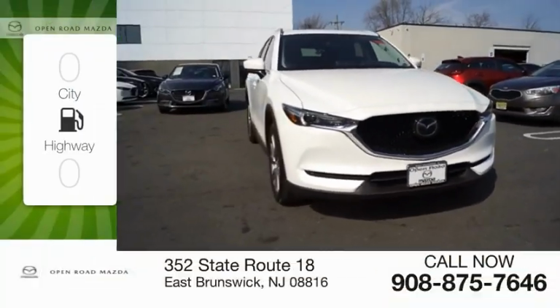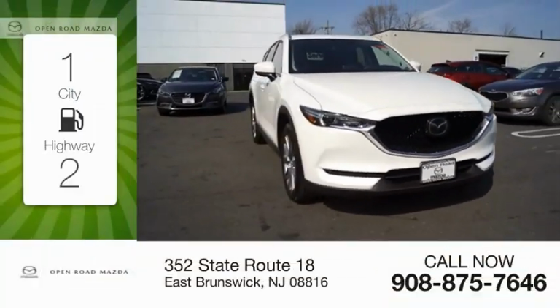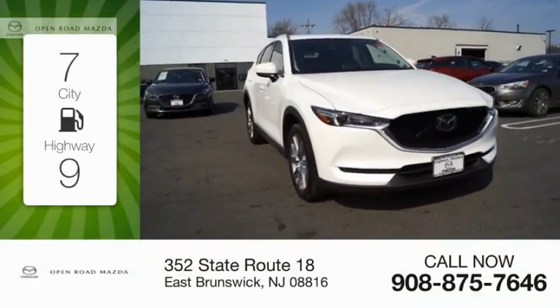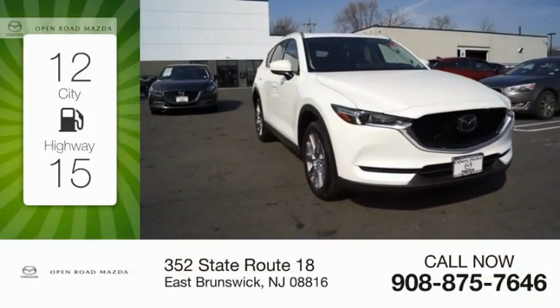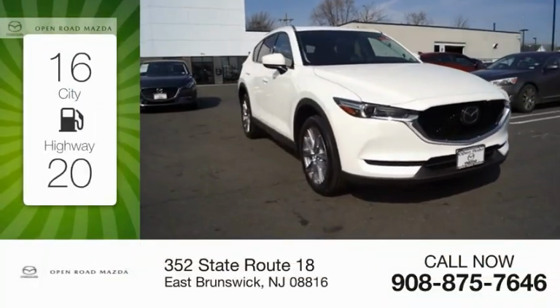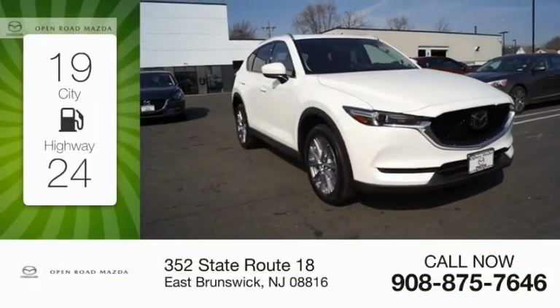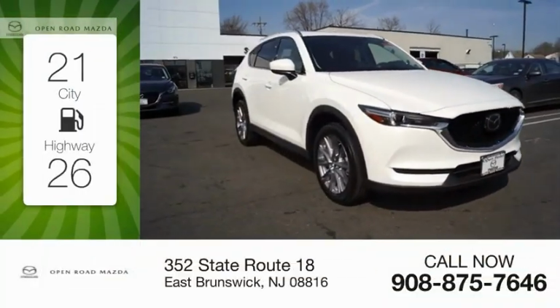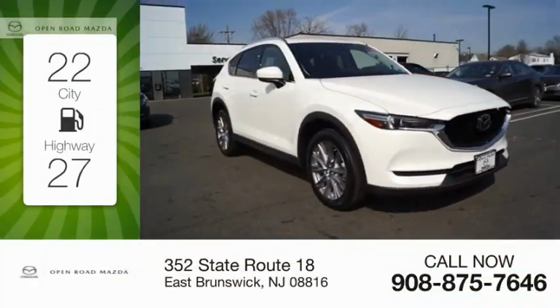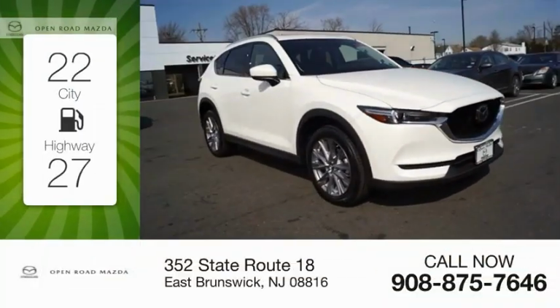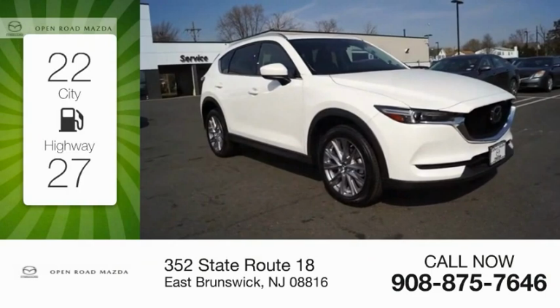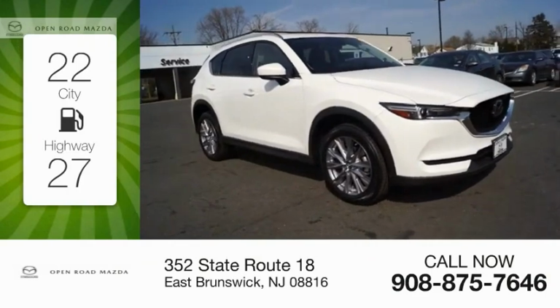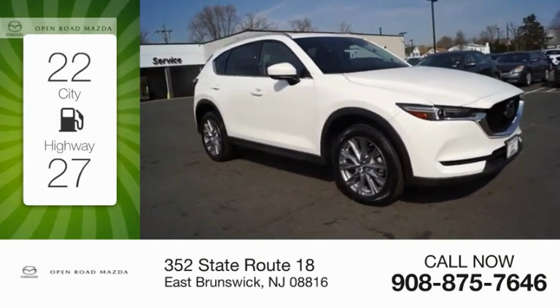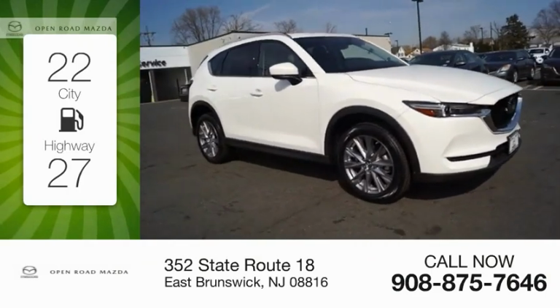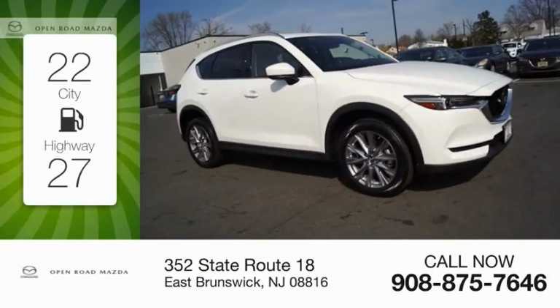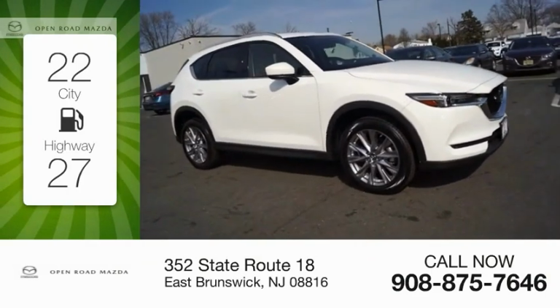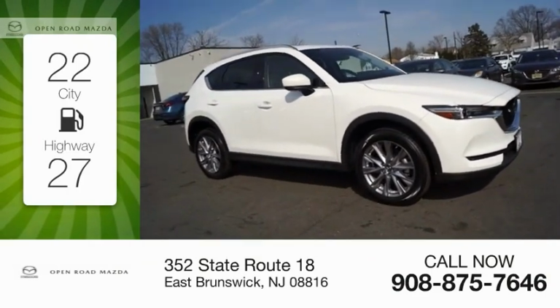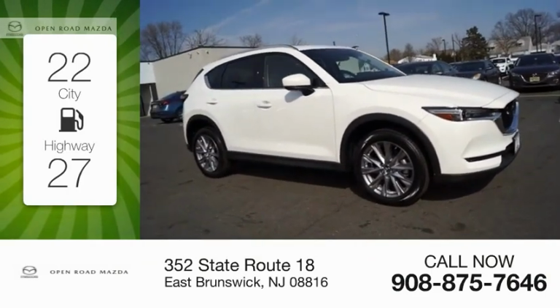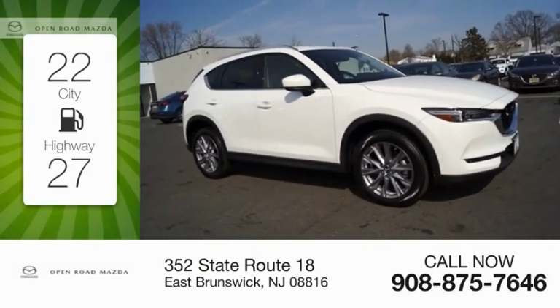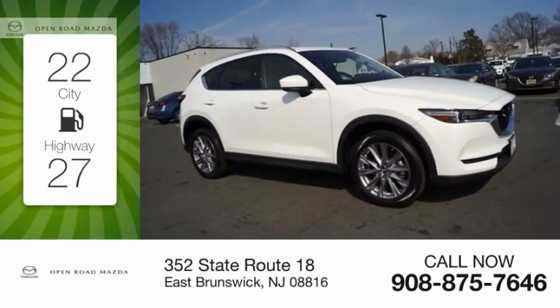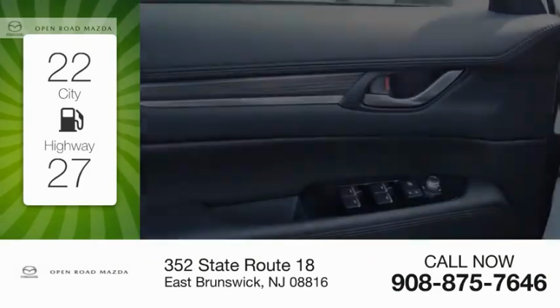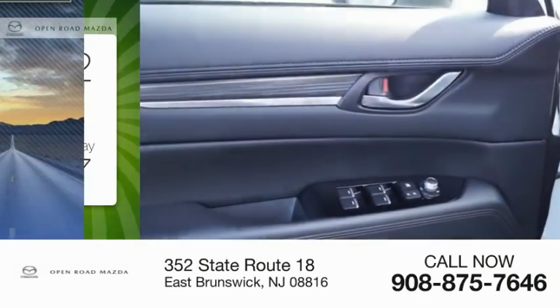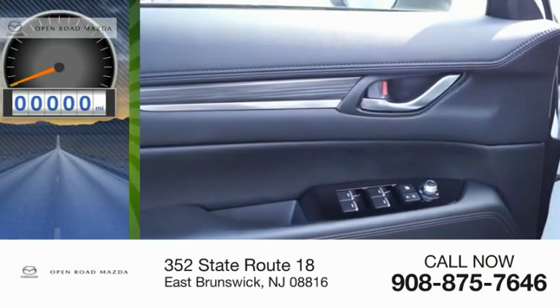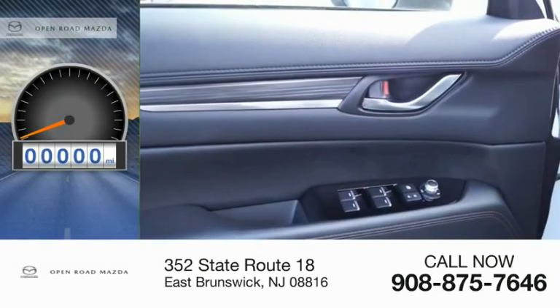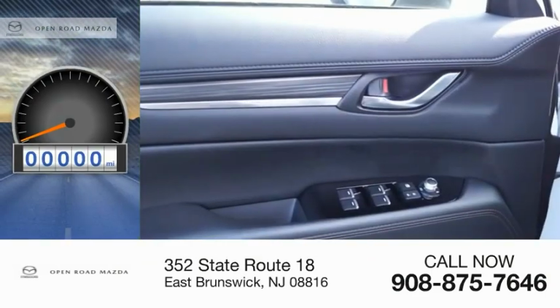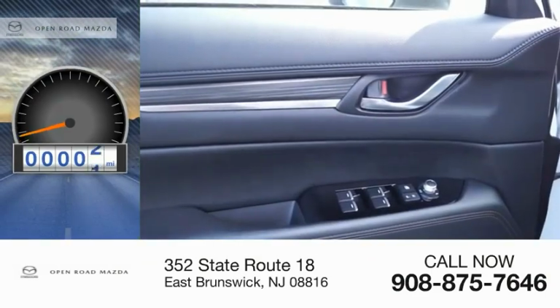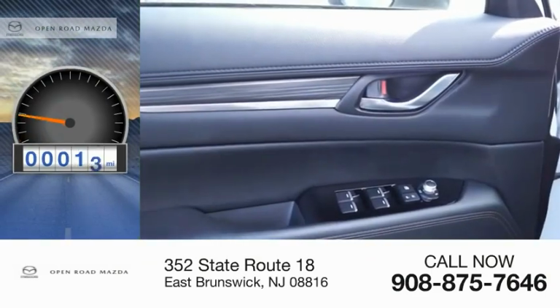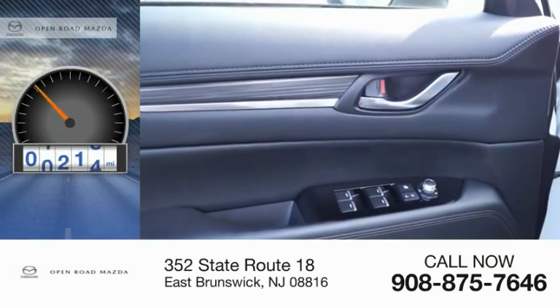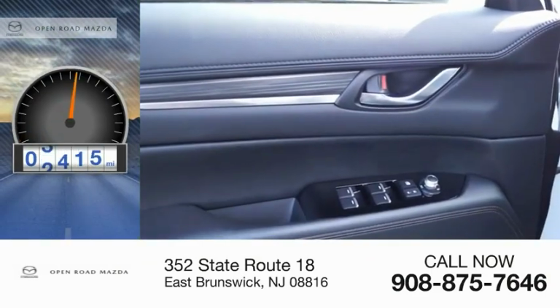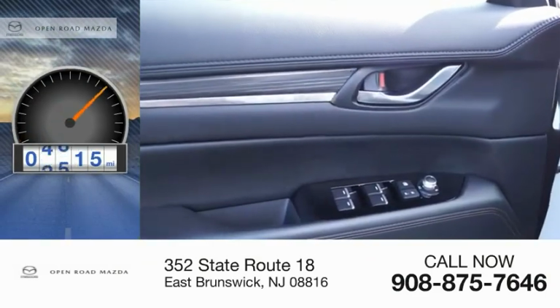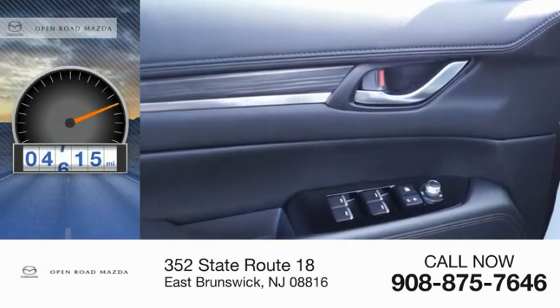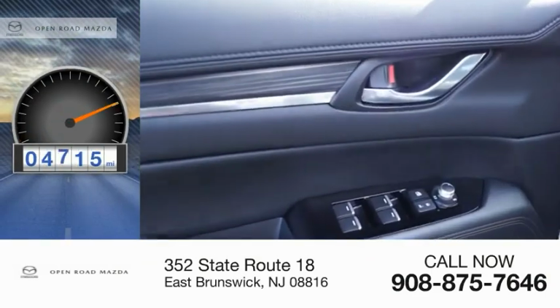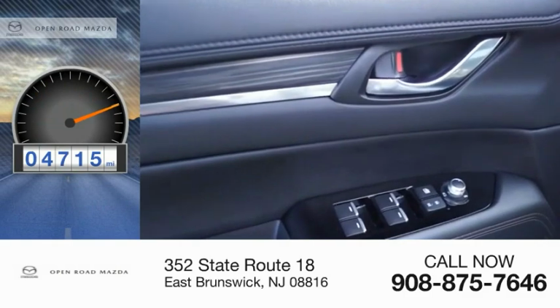Great fuel efficiency saves you money by requiring fewer trips to the gas station. This vehicle has less than 5,000 miles.